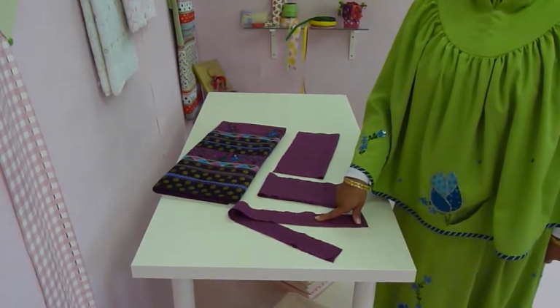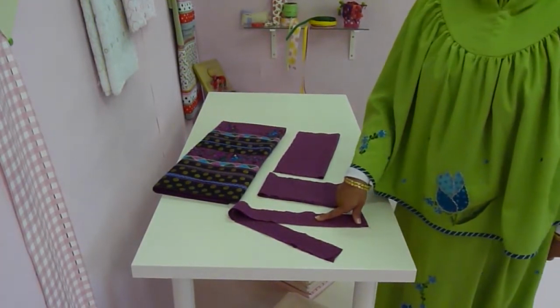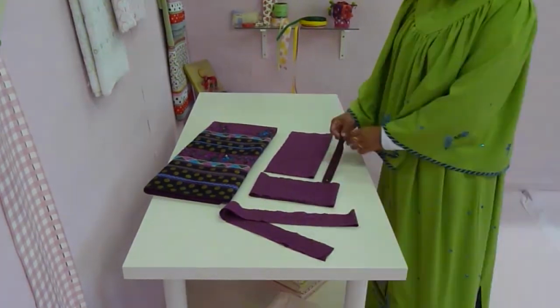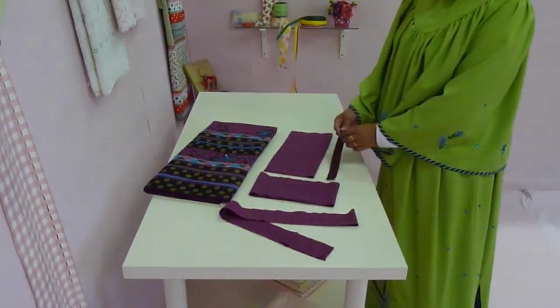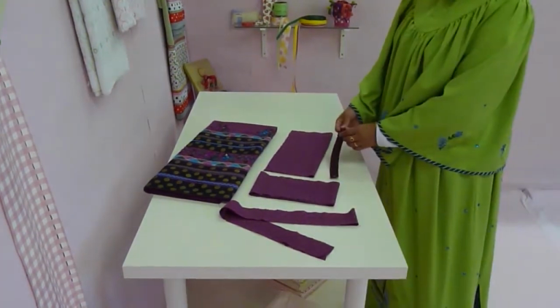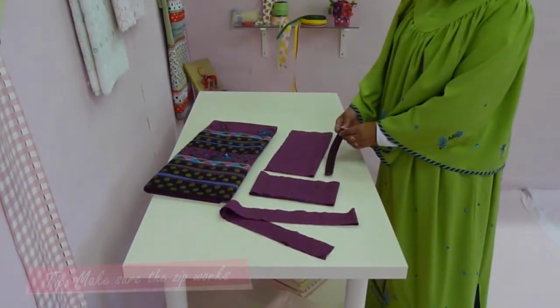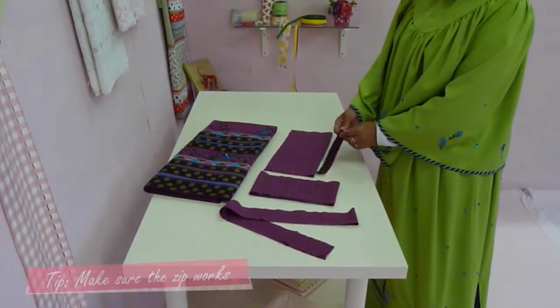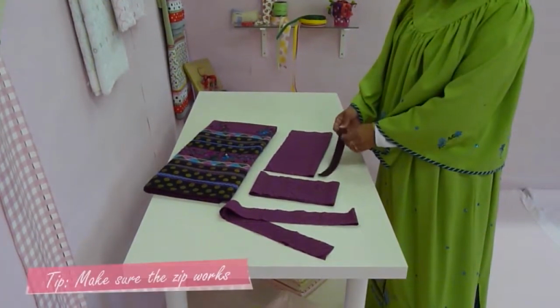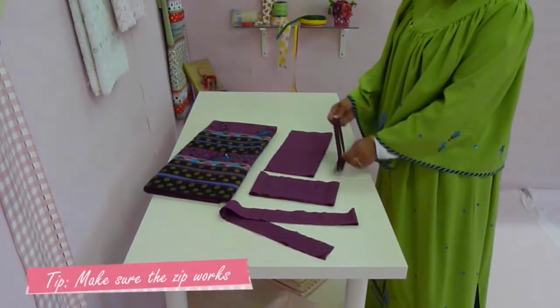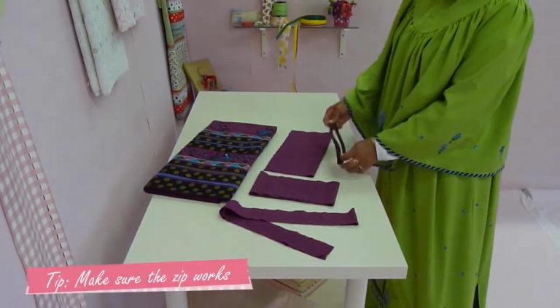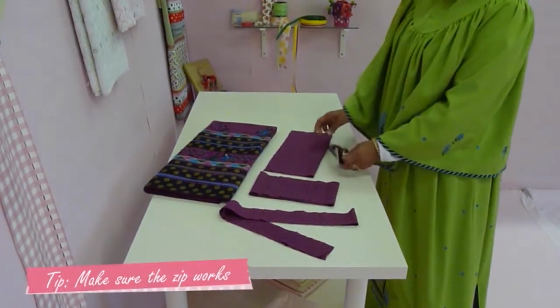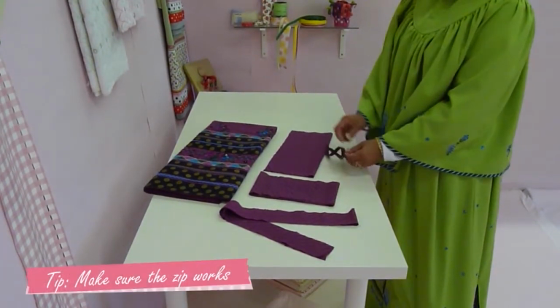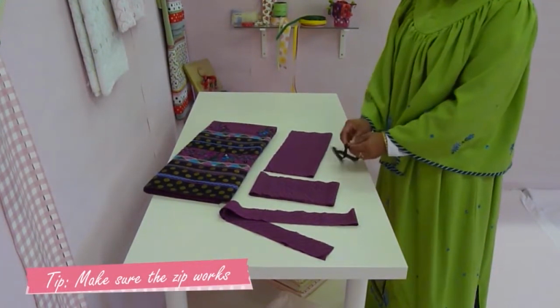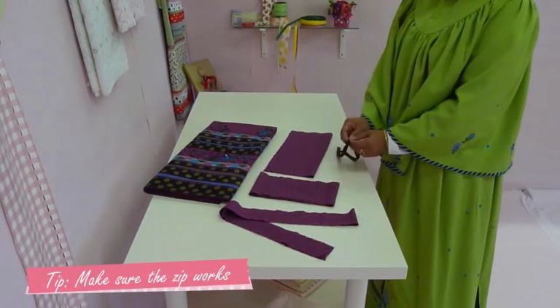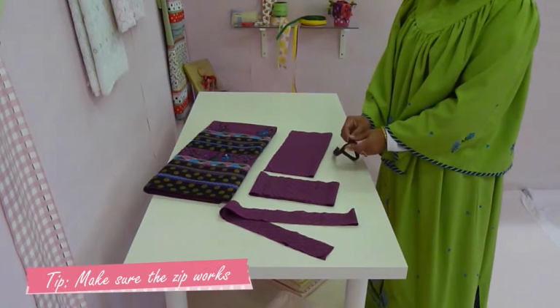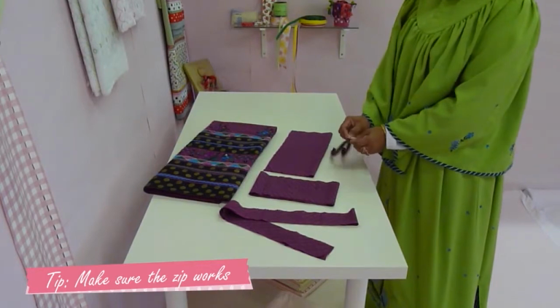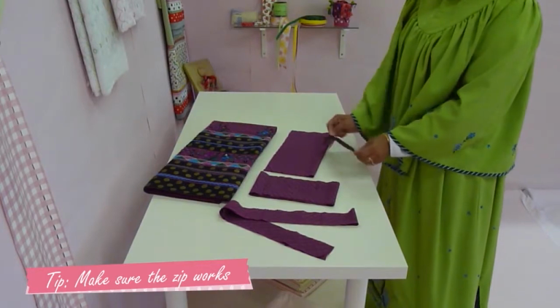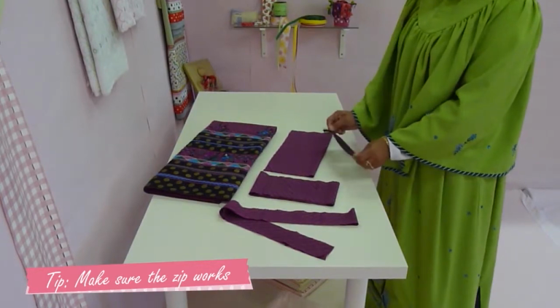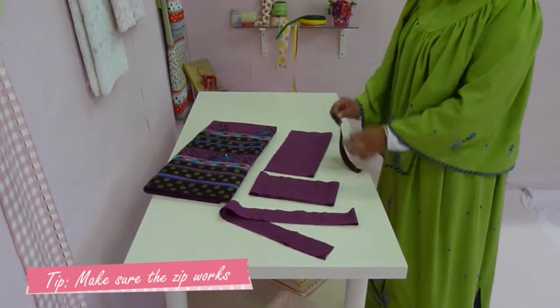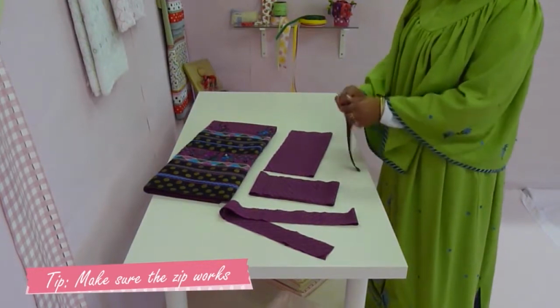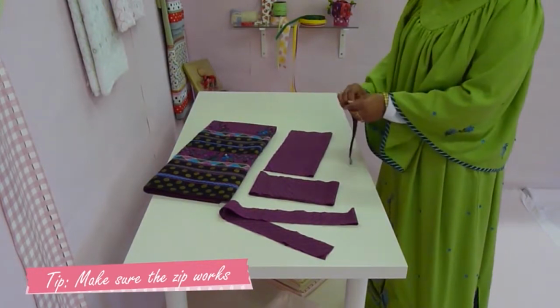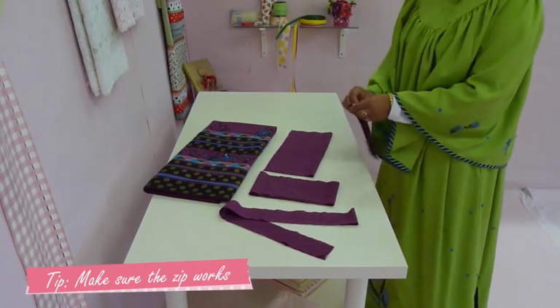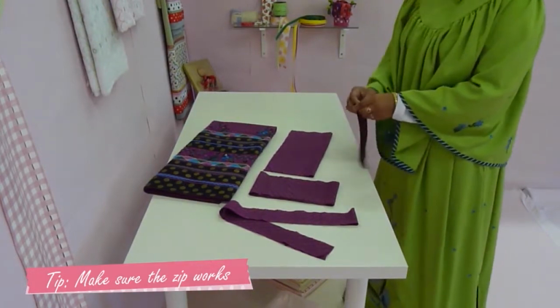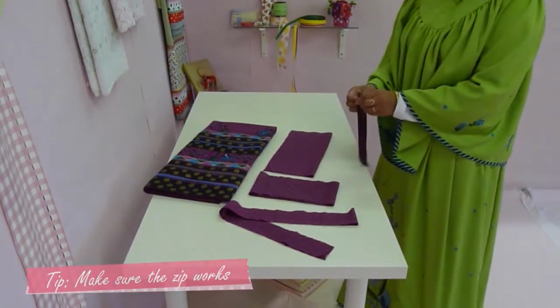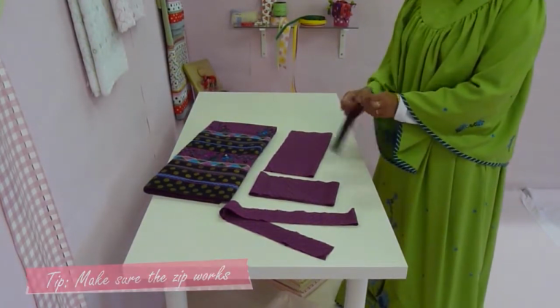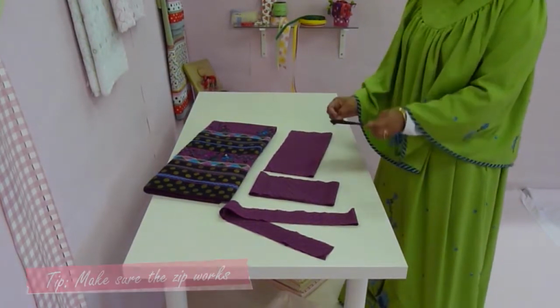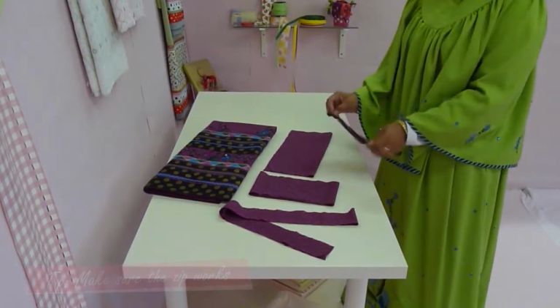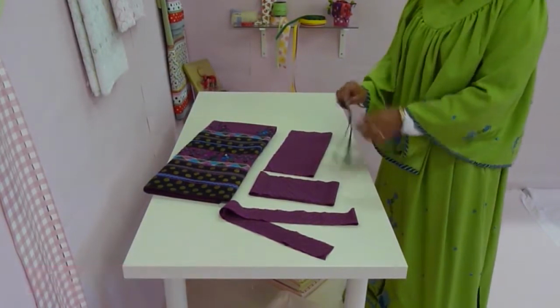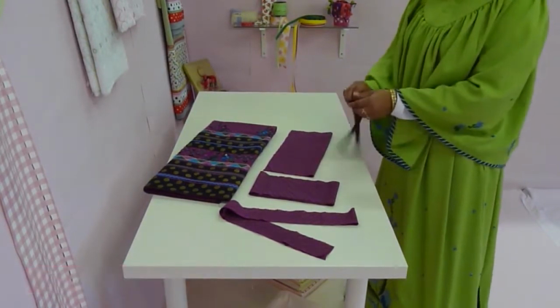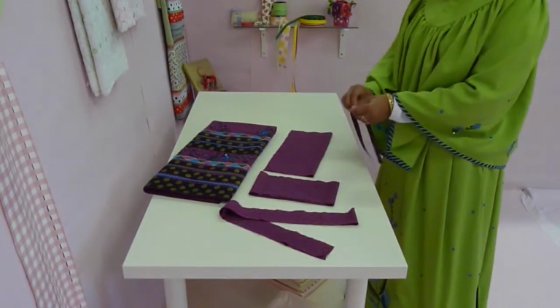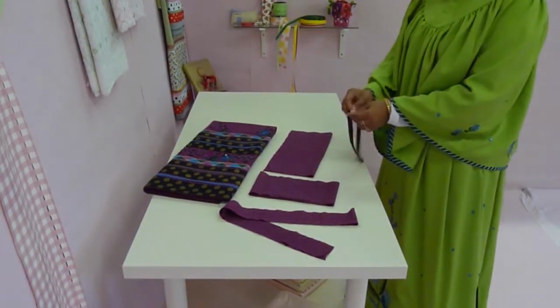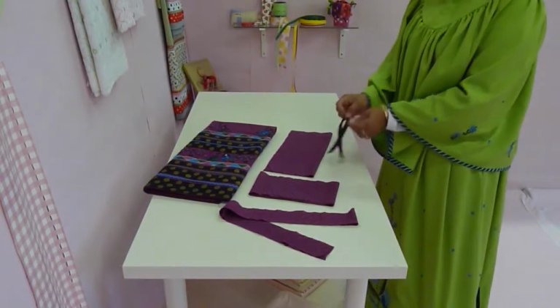Don't forget to get a 6 inch zip to match your reader. Make sure it opens and closes properly.